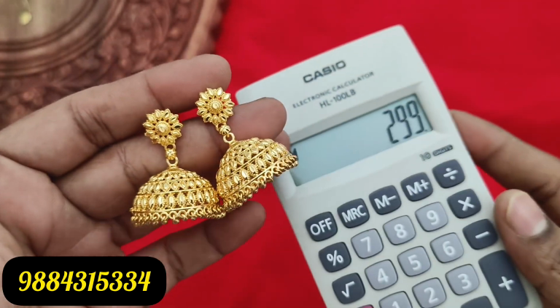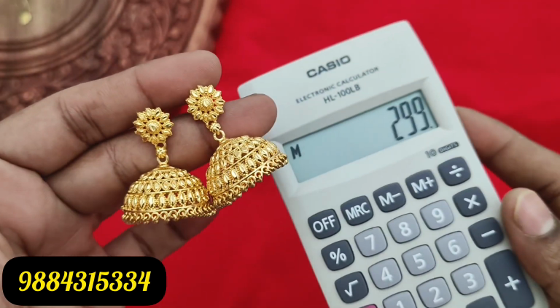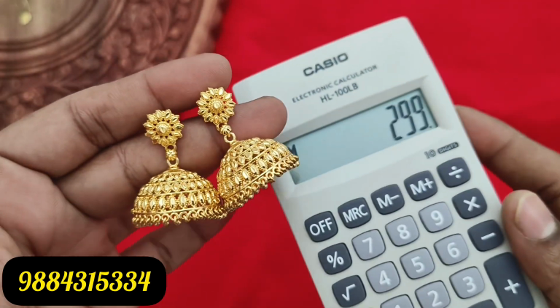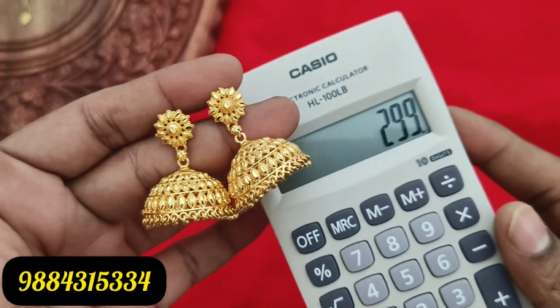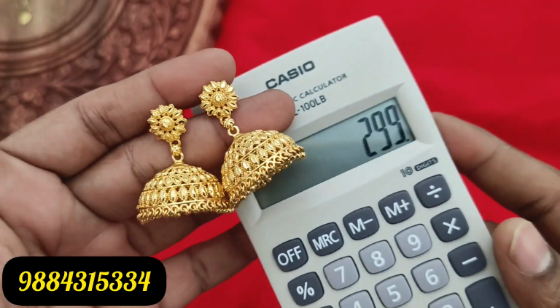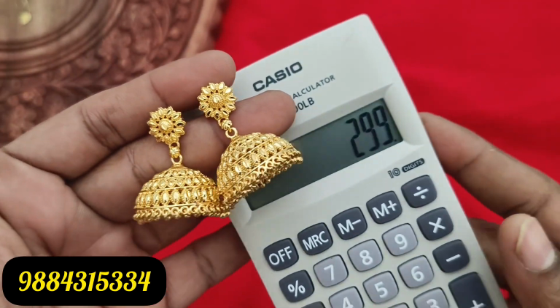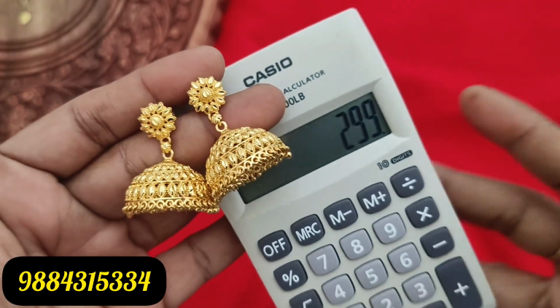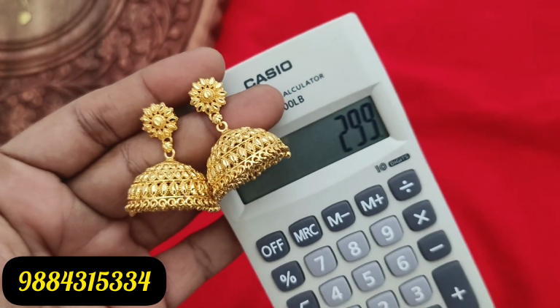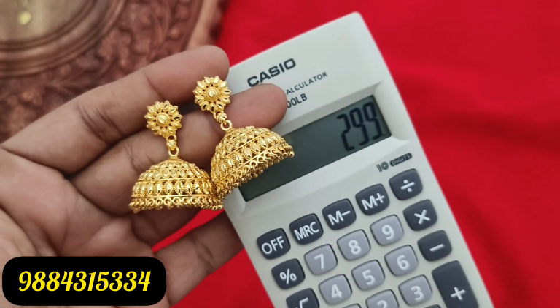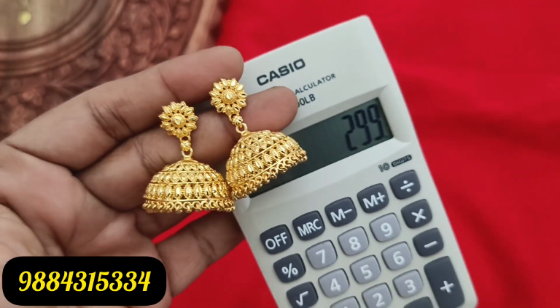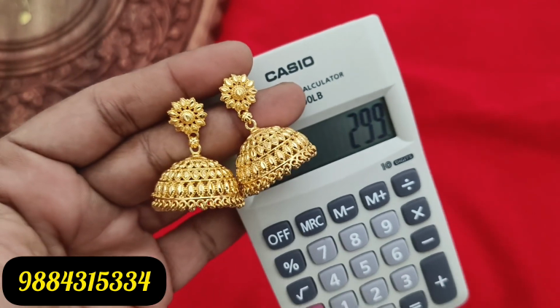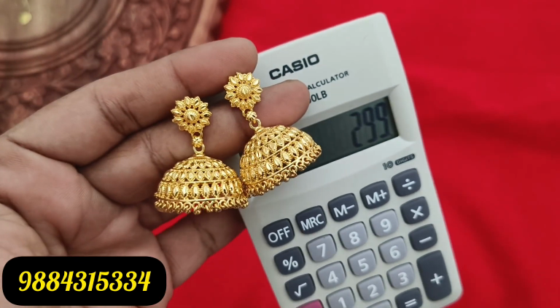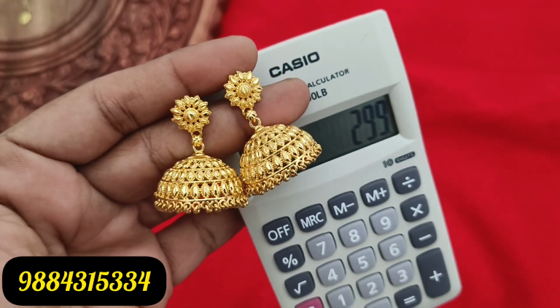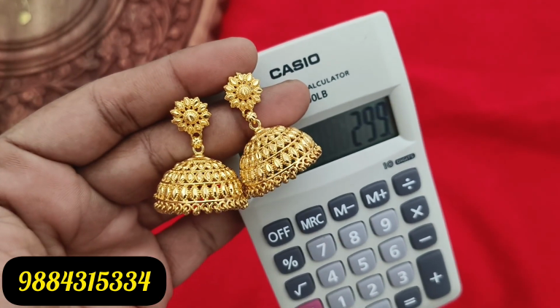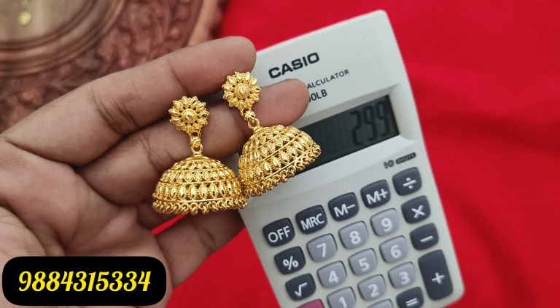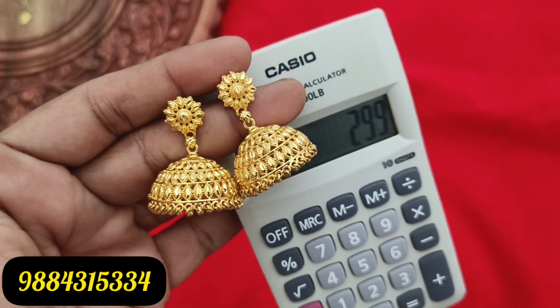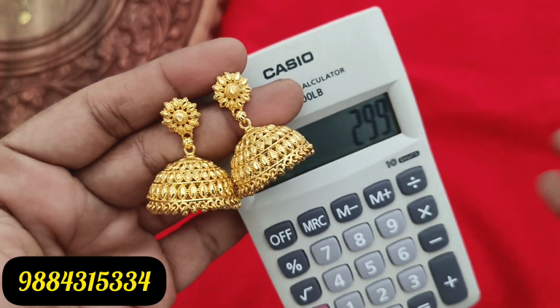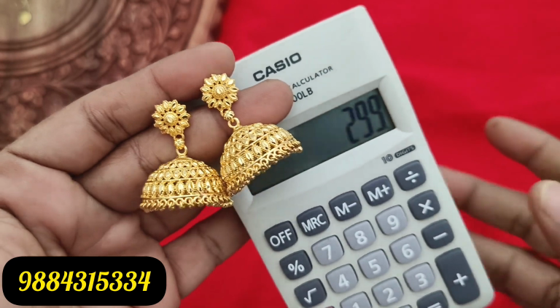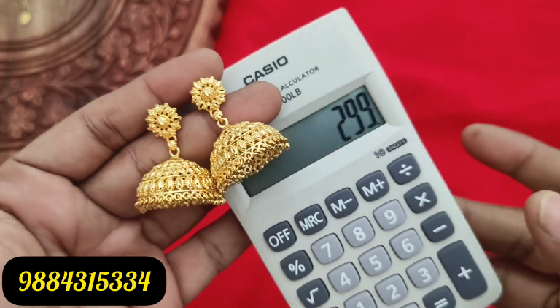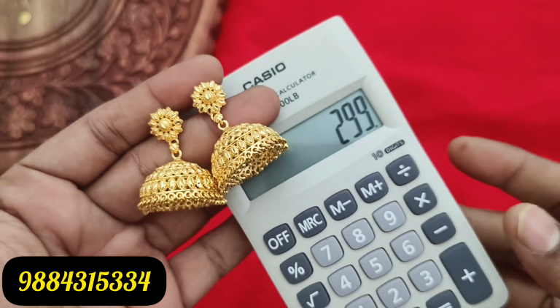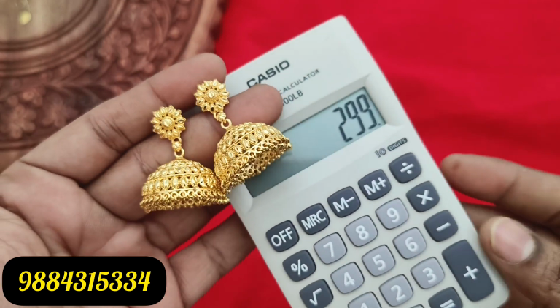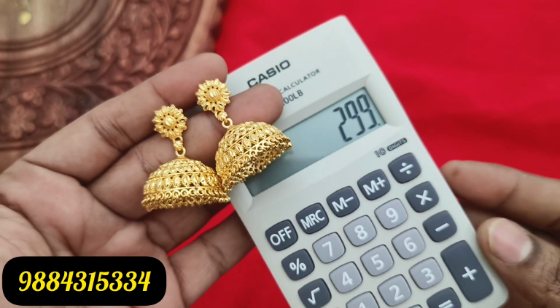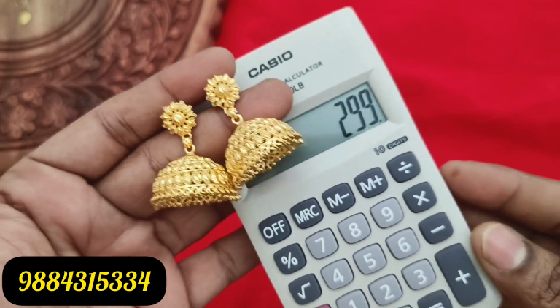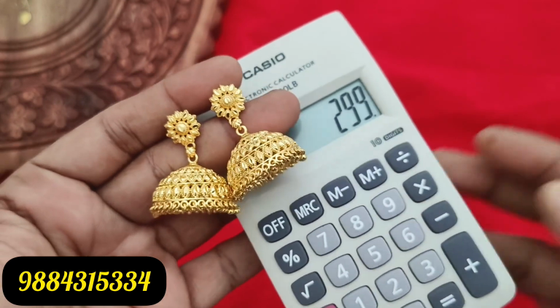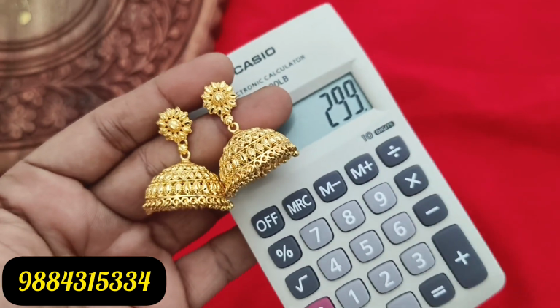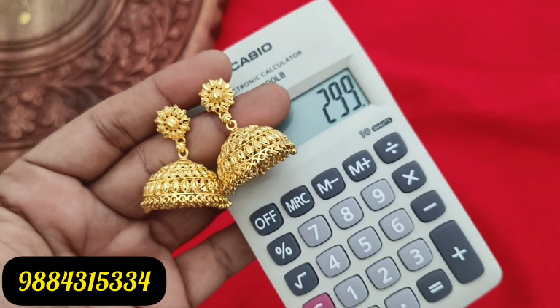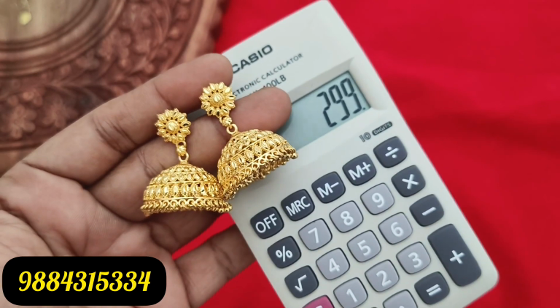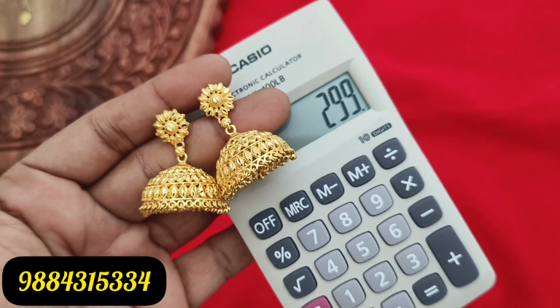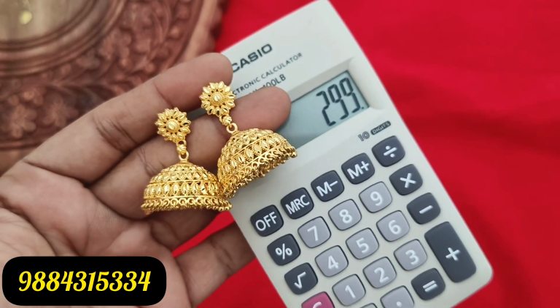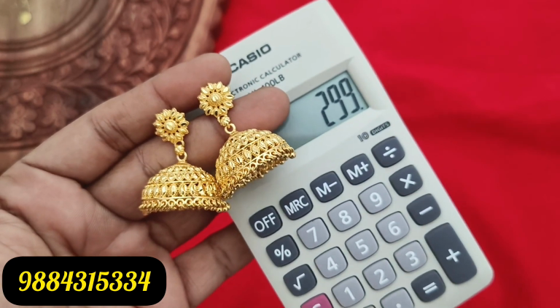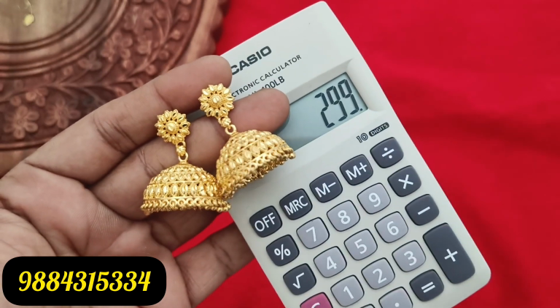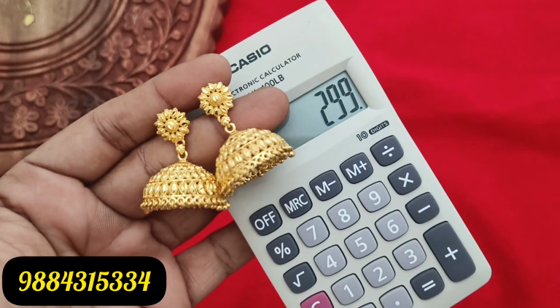COD is available, and online payment options include GPay, PhonePe, and bank transfer. You can book the order here.